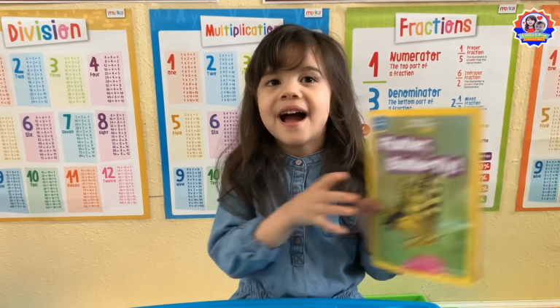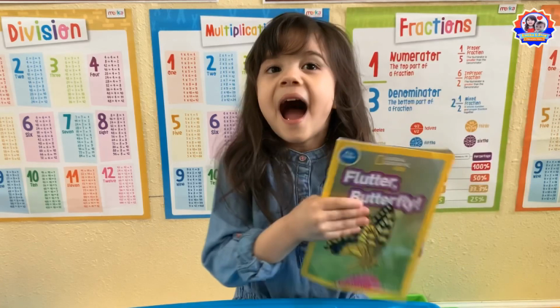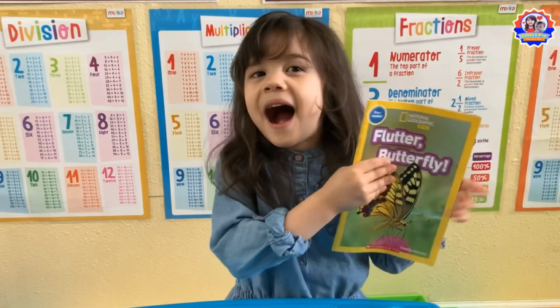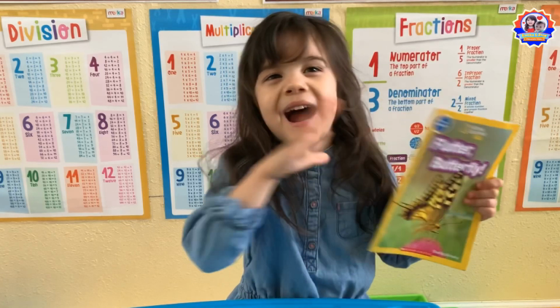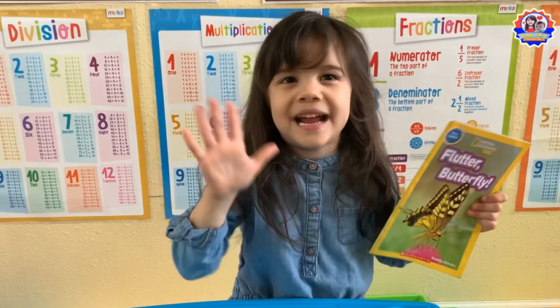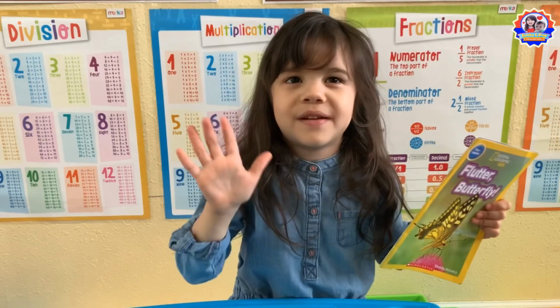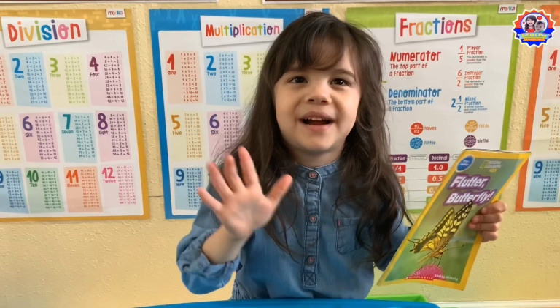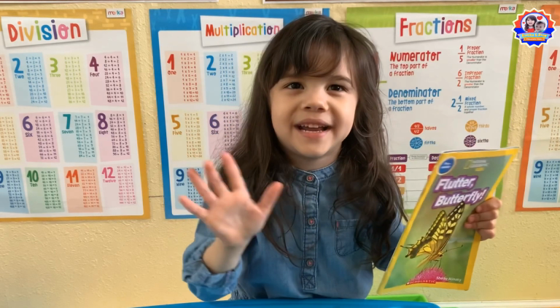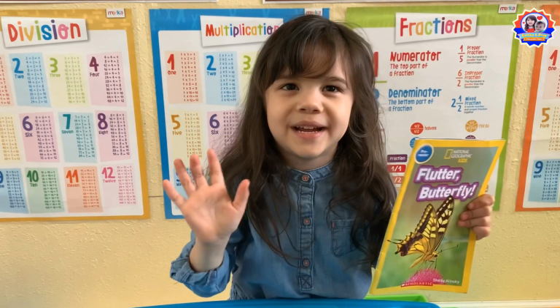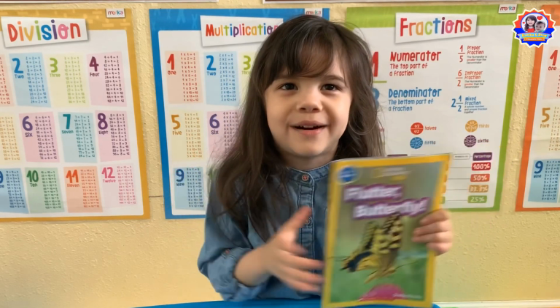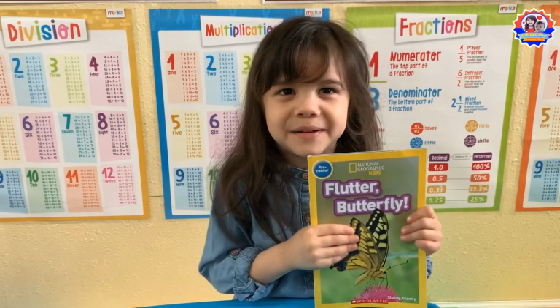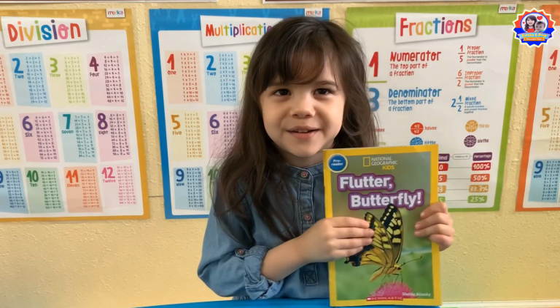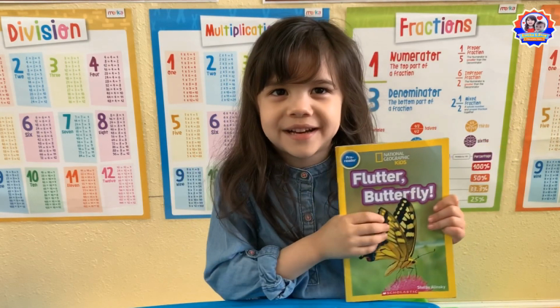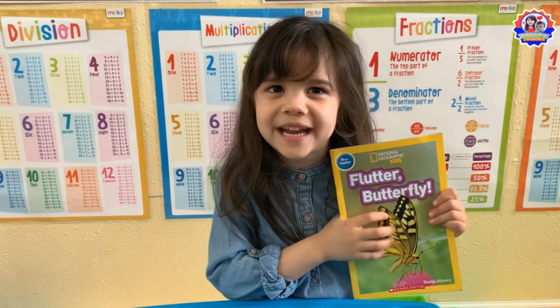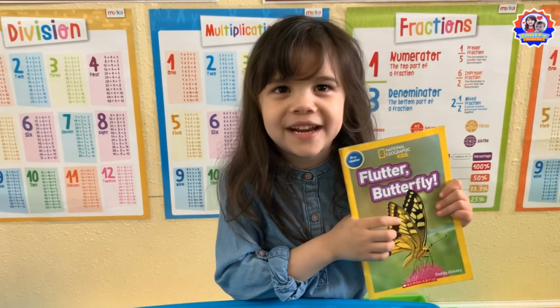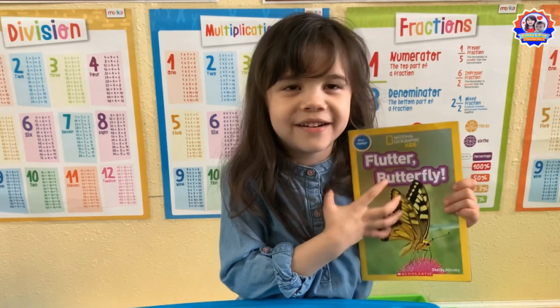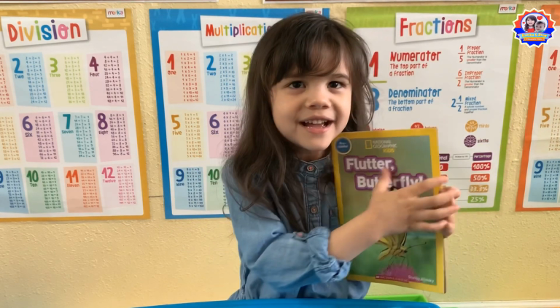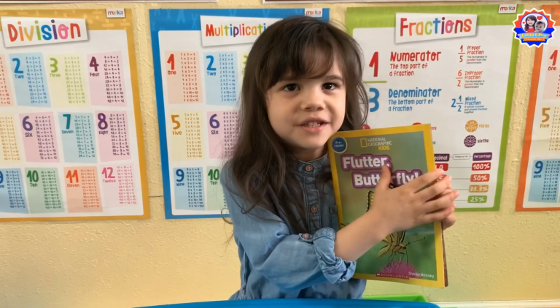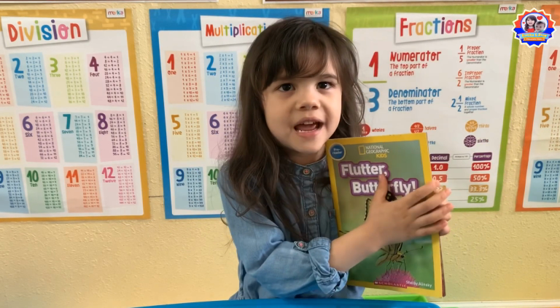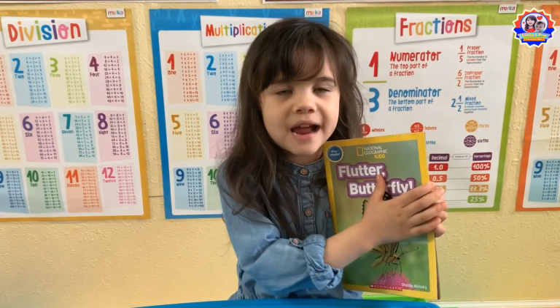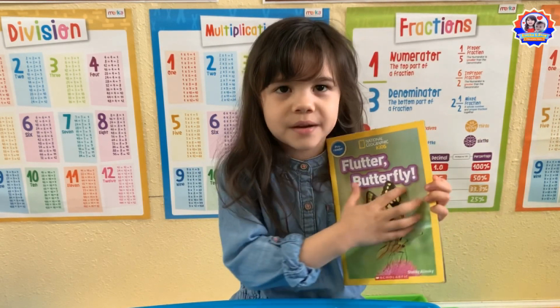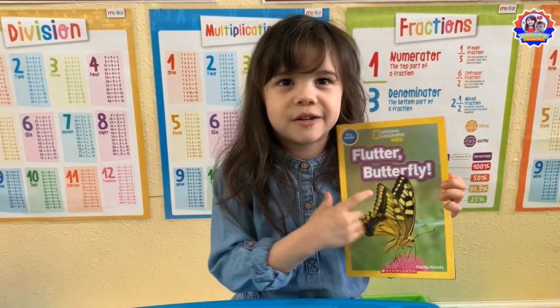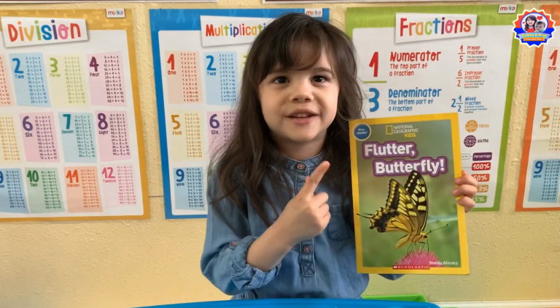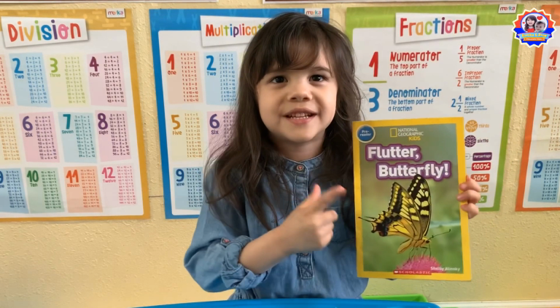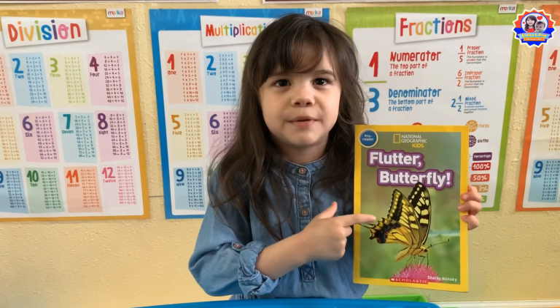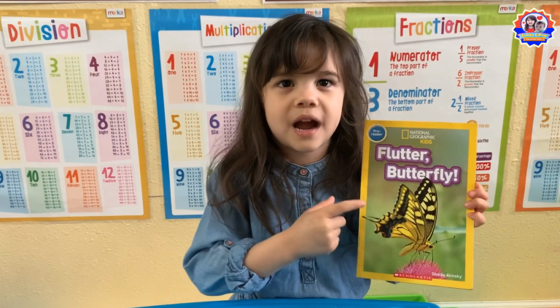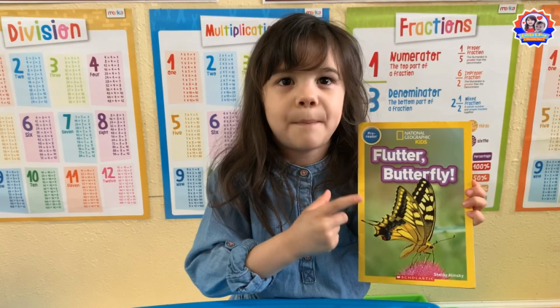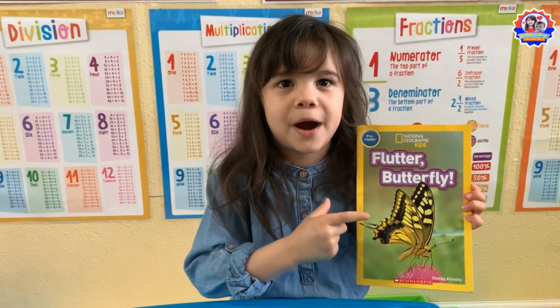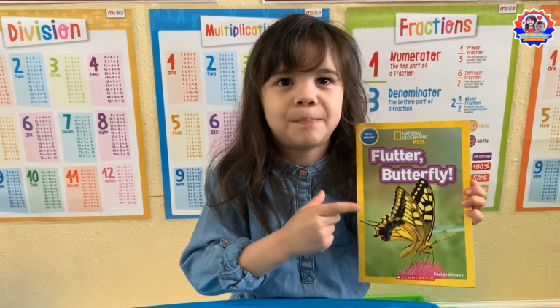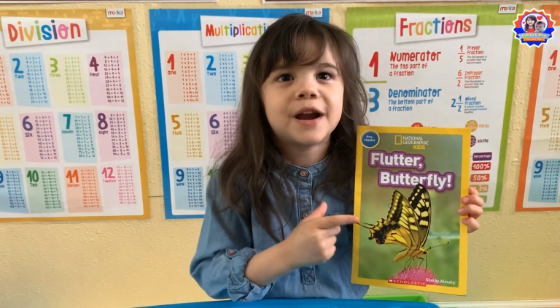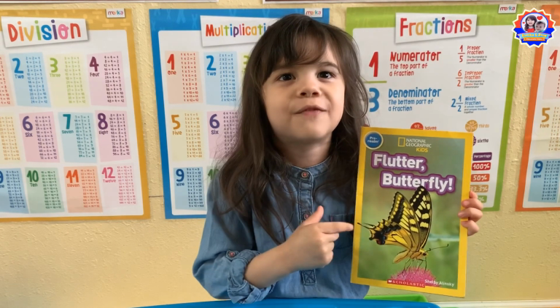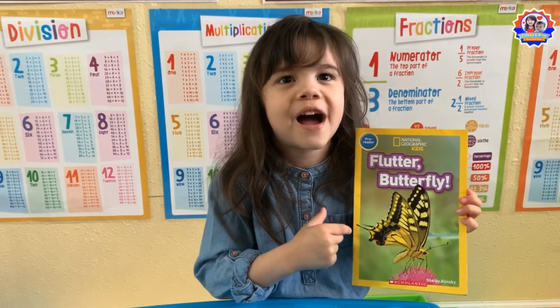Hi everybody! Welcome to our channel. Today I'm going to read this book about Butterfly.